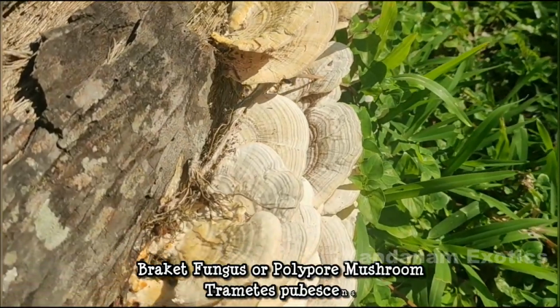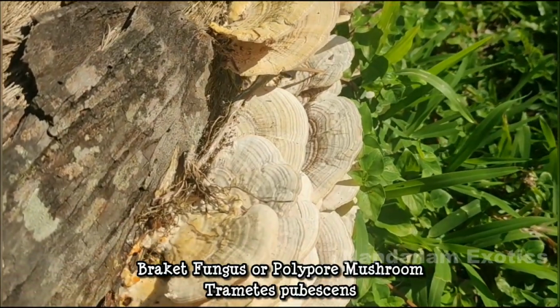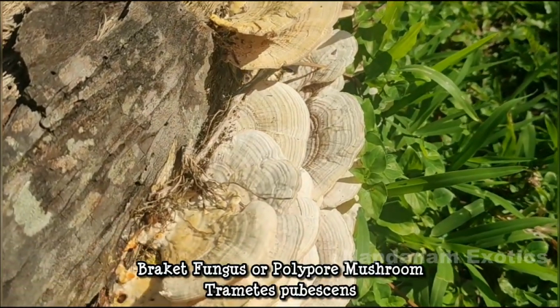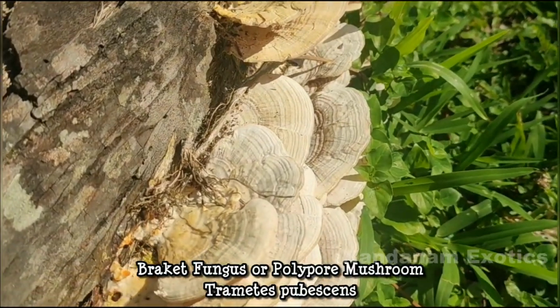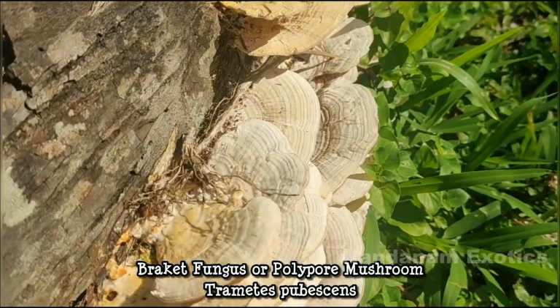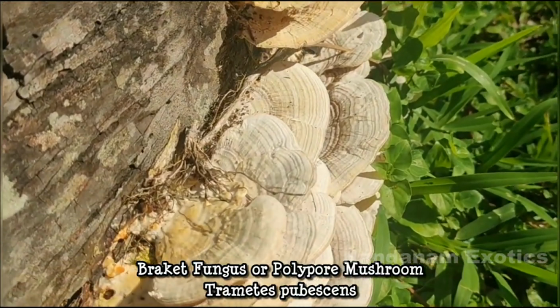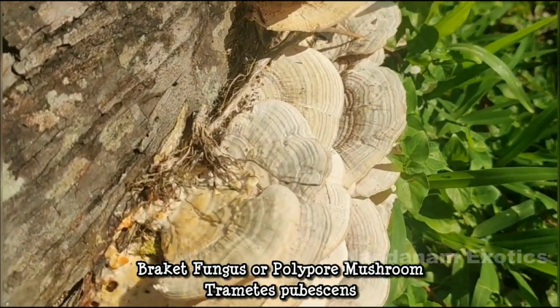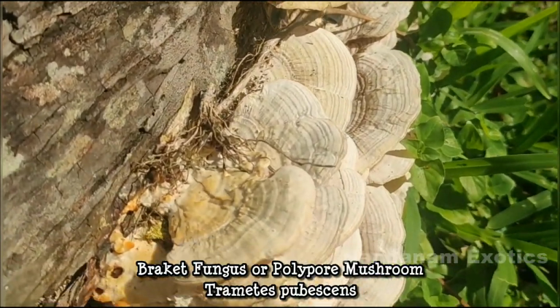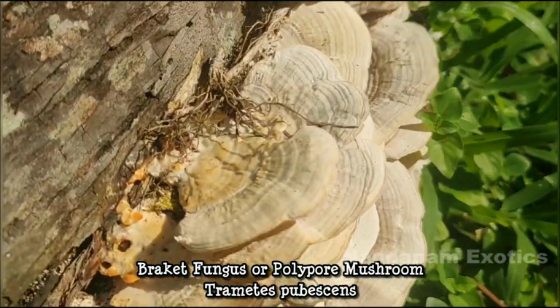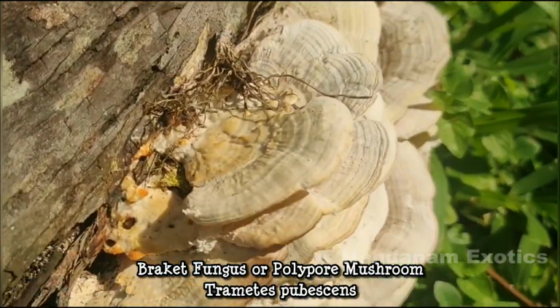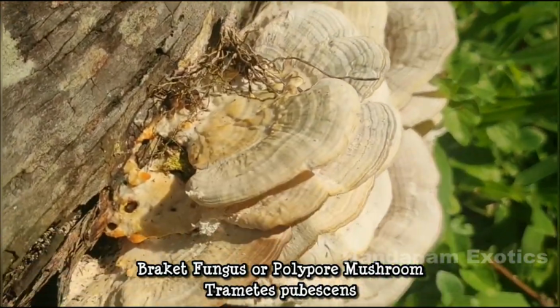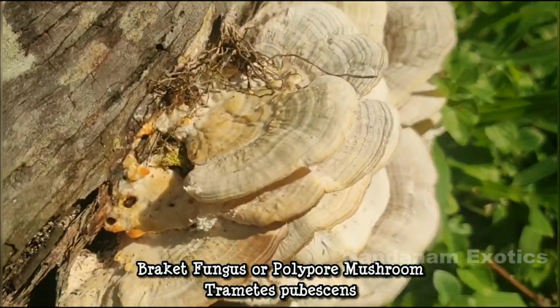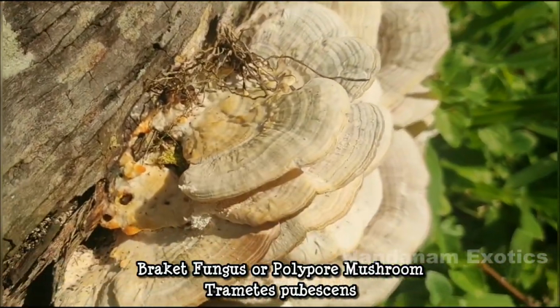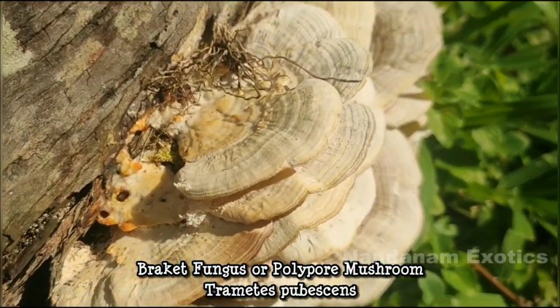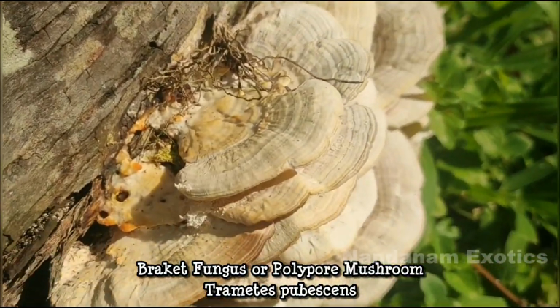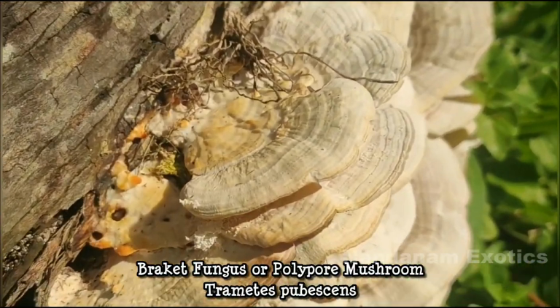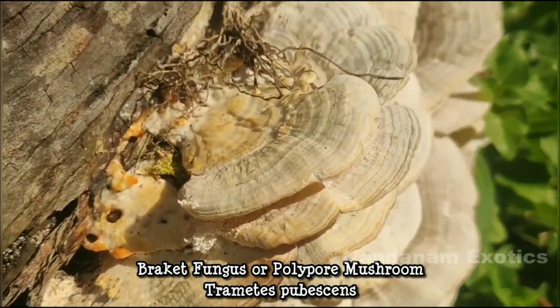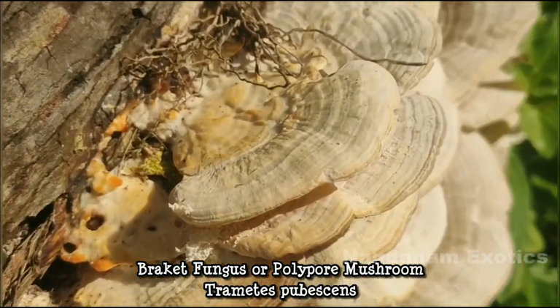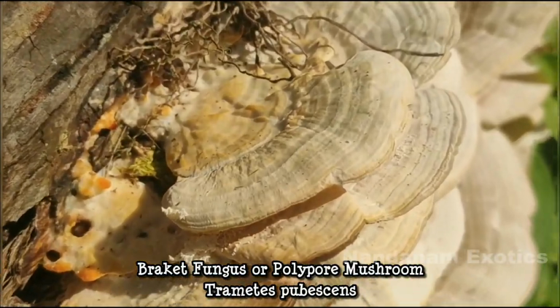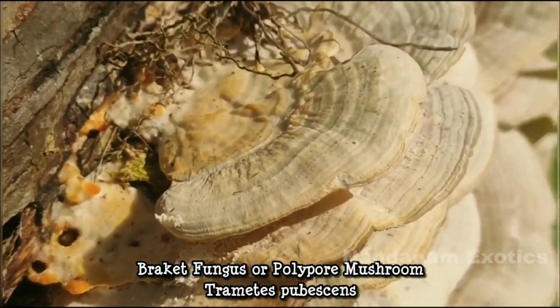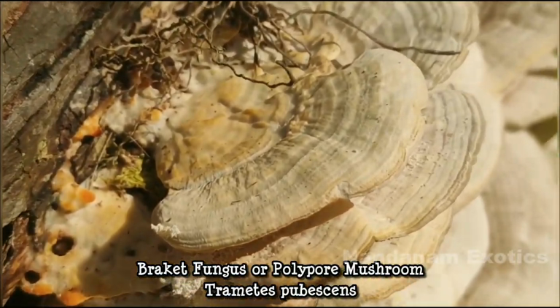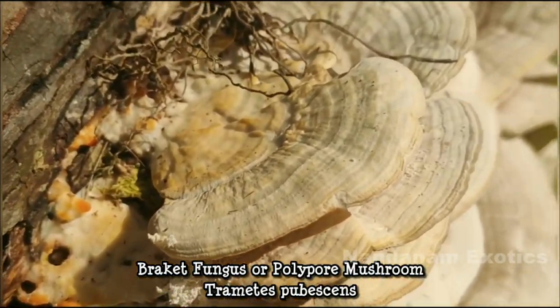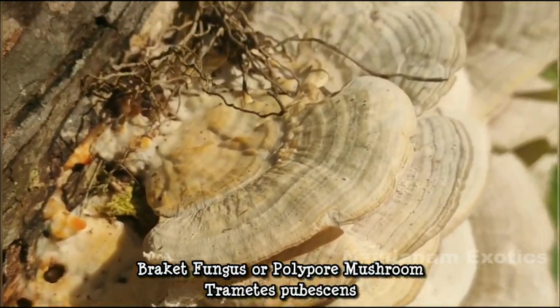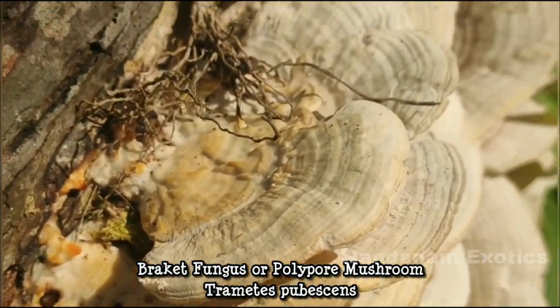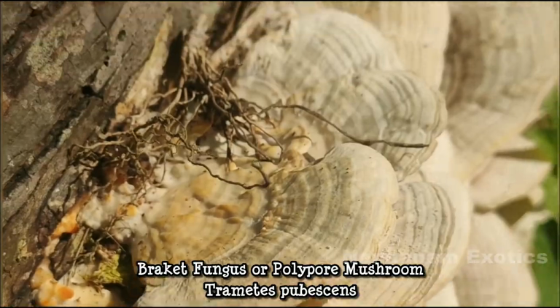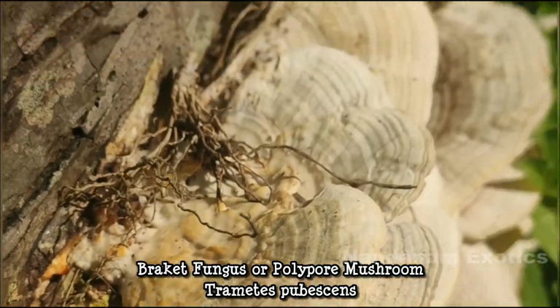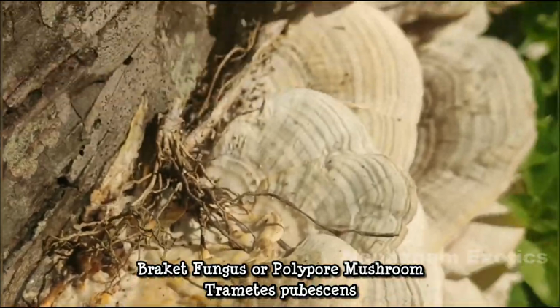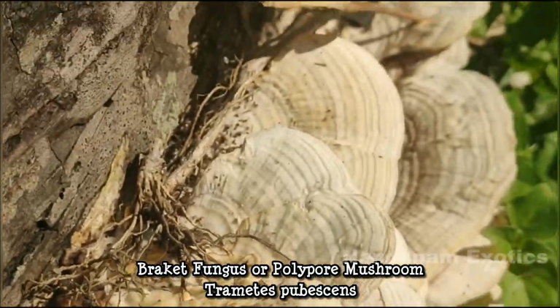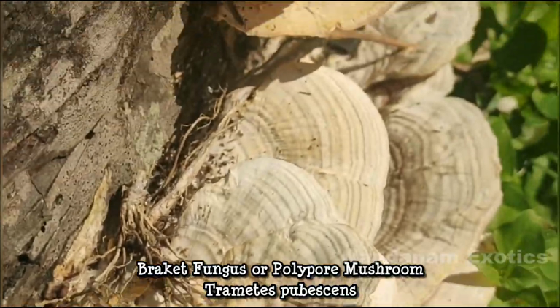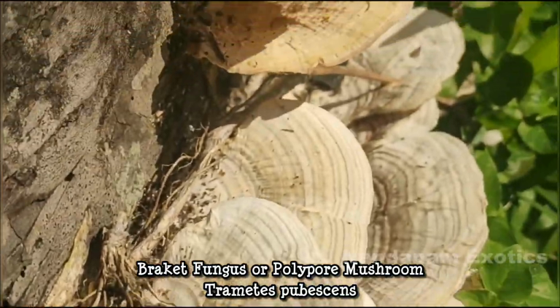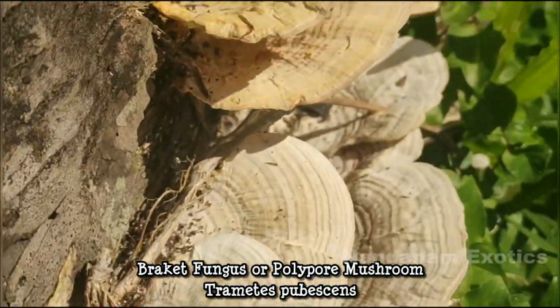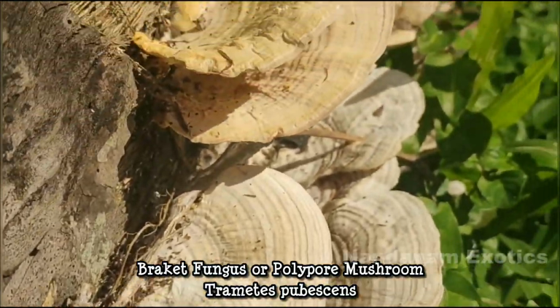Another fungi or mushroom that is growing out of a dead log of a coconut tree.